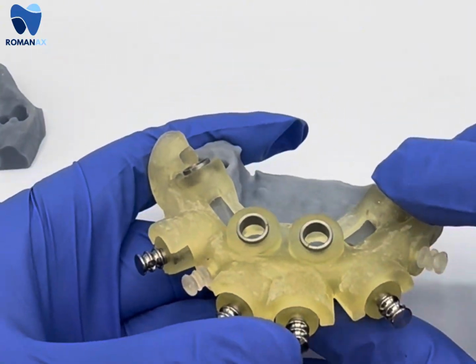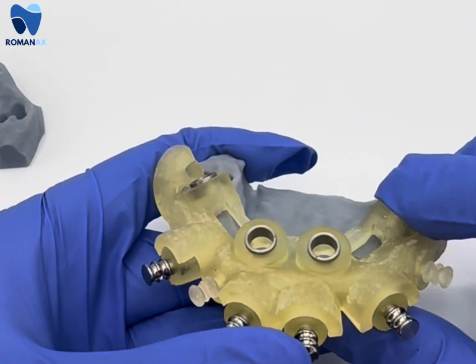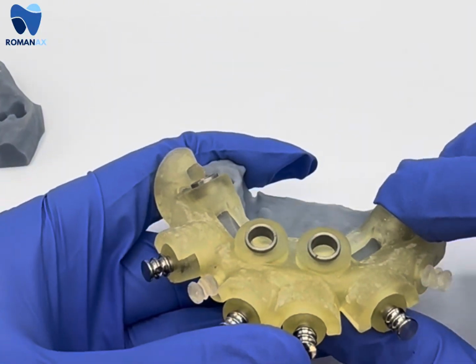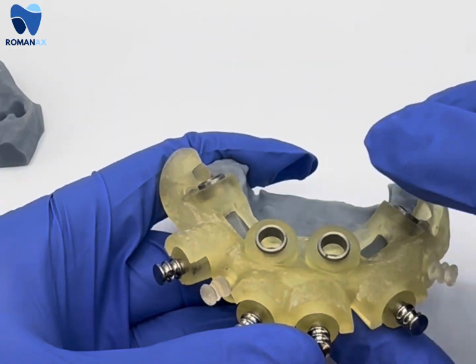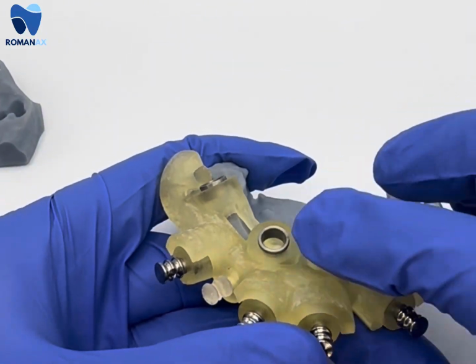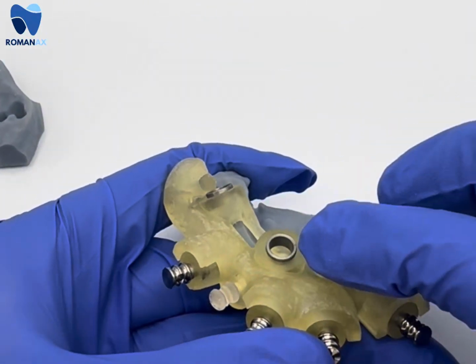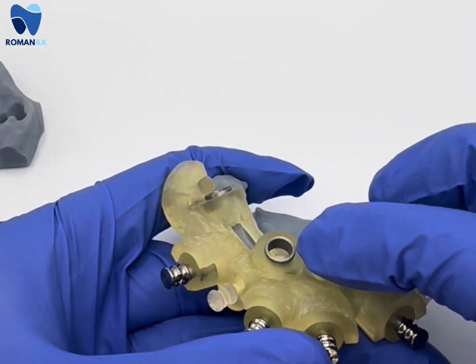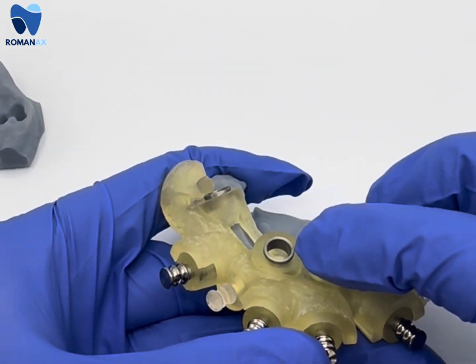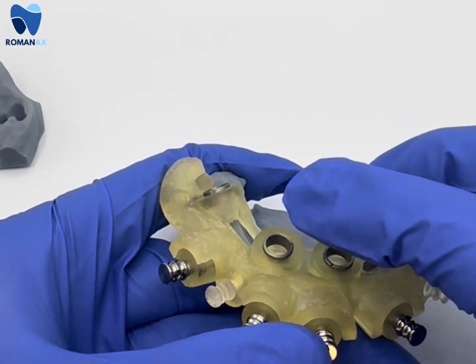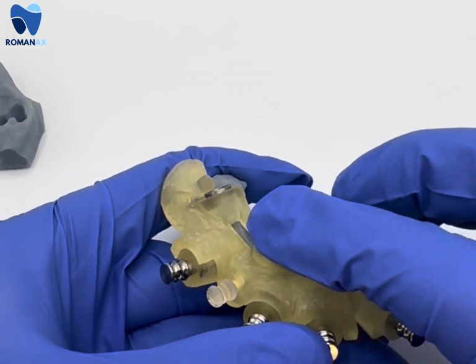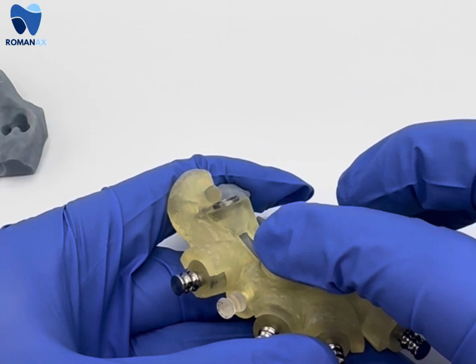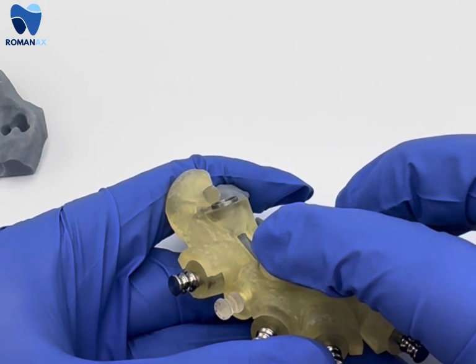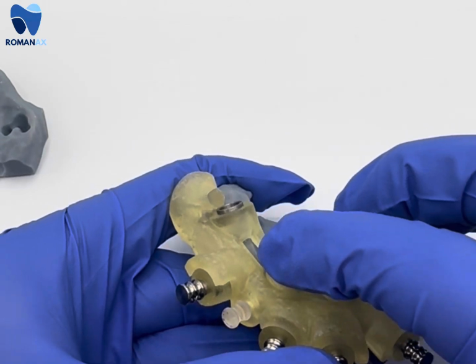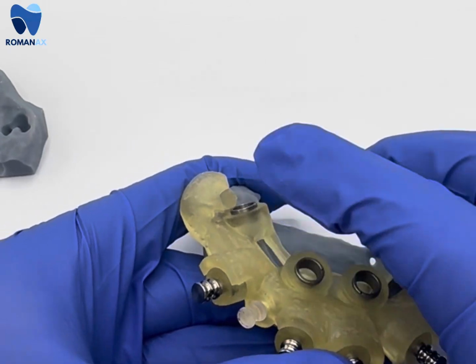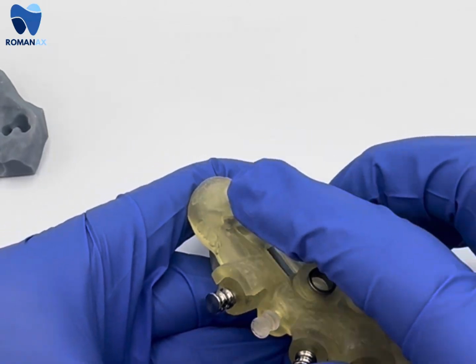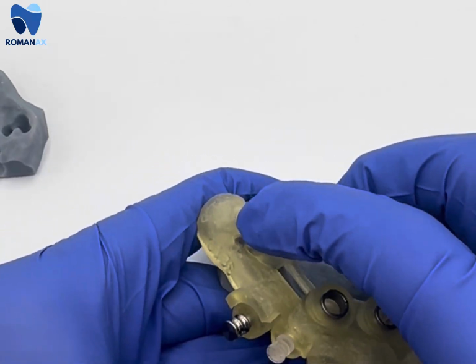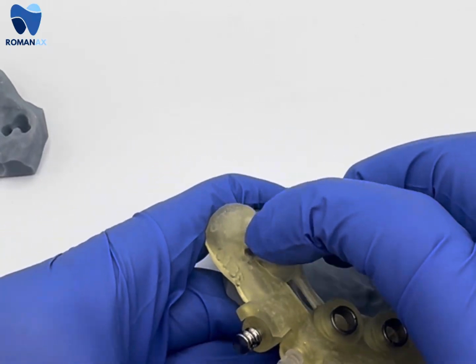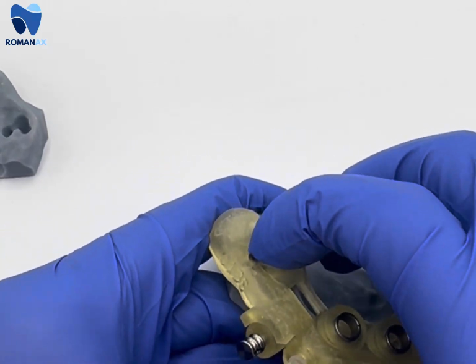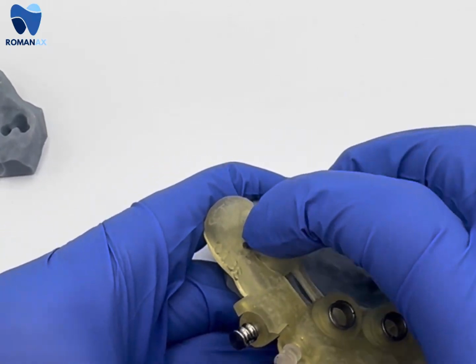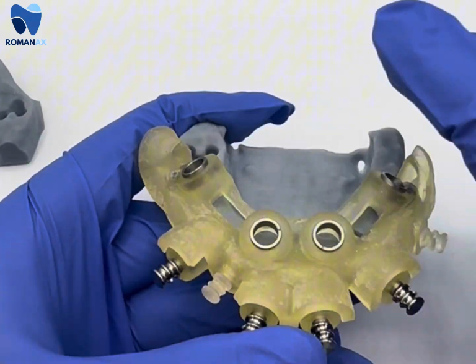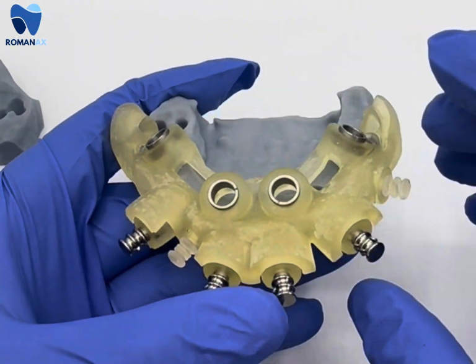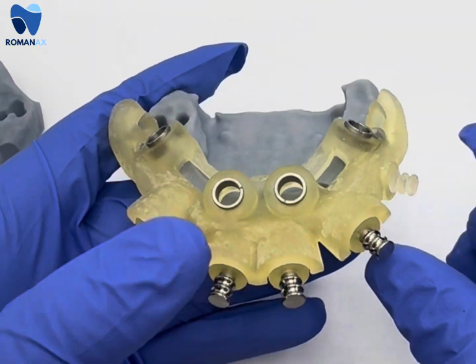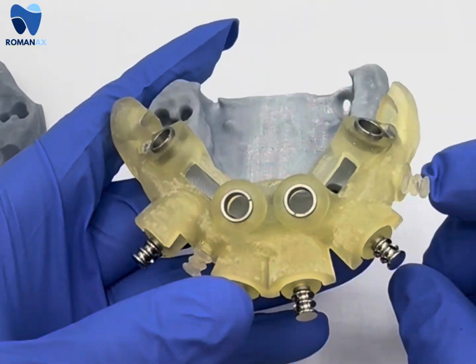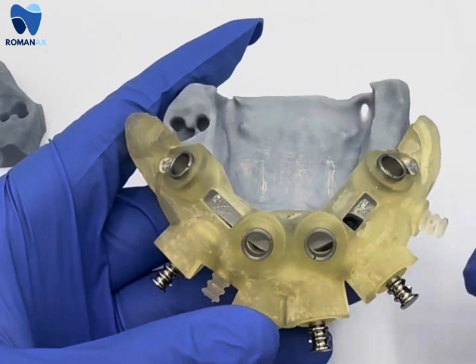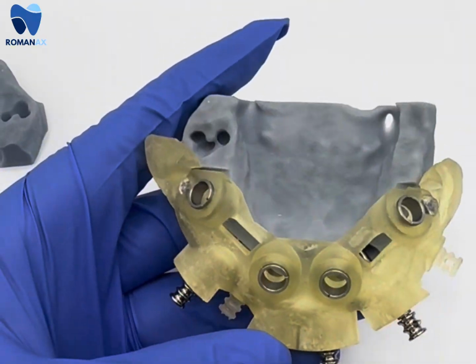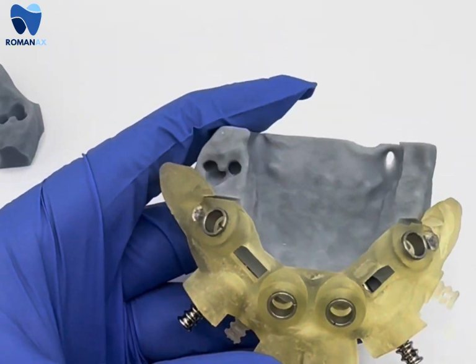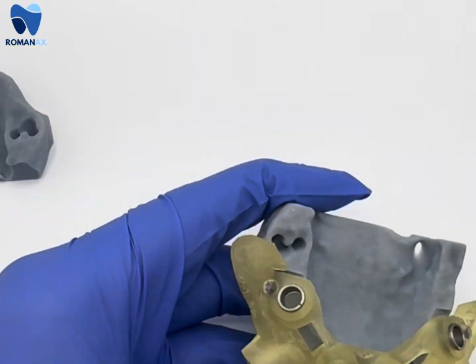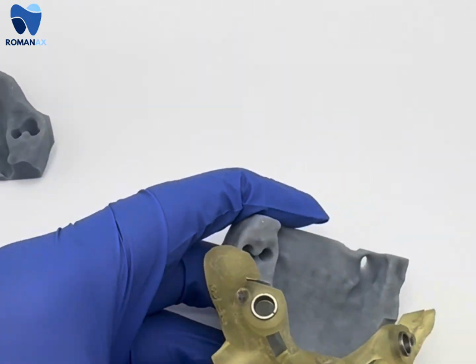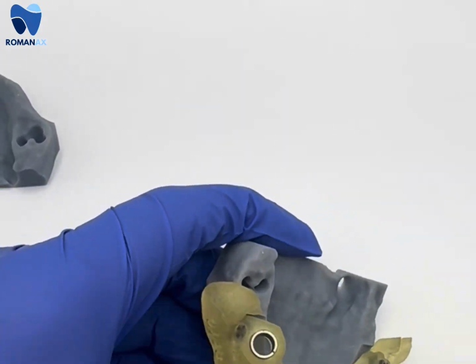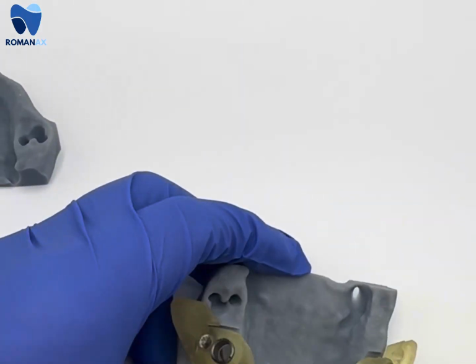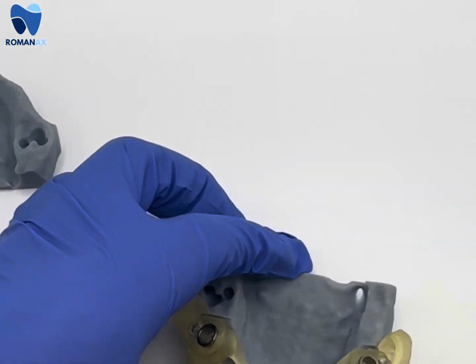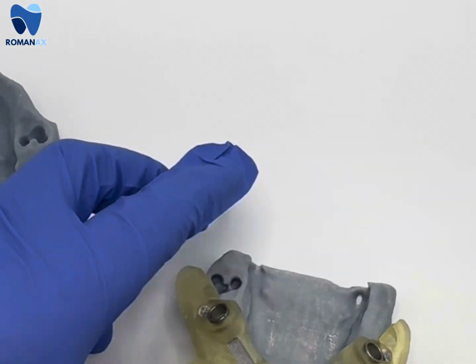The drill sequence follows the surgery kit, and that's it for this video.